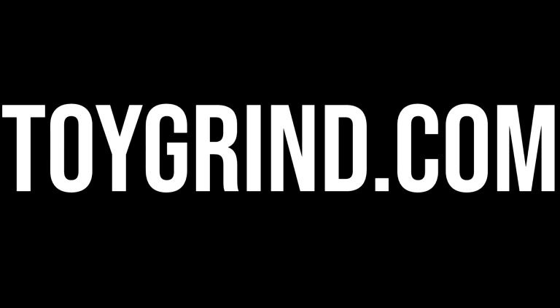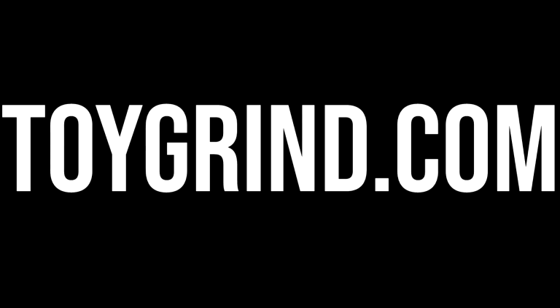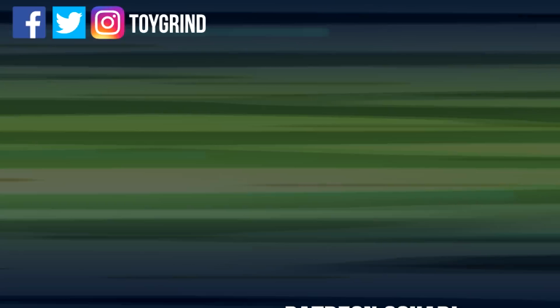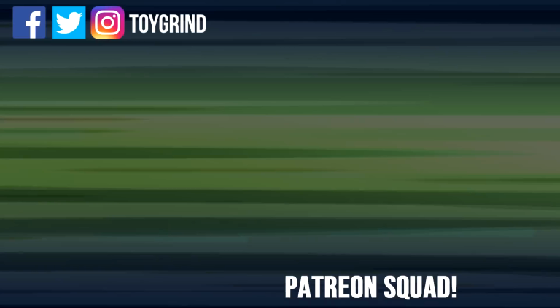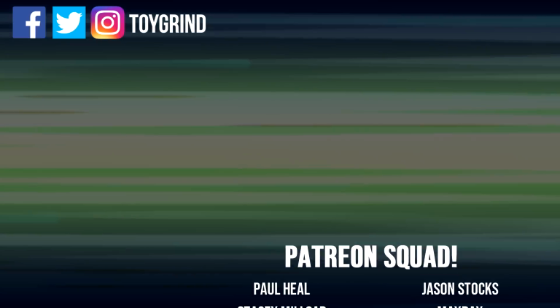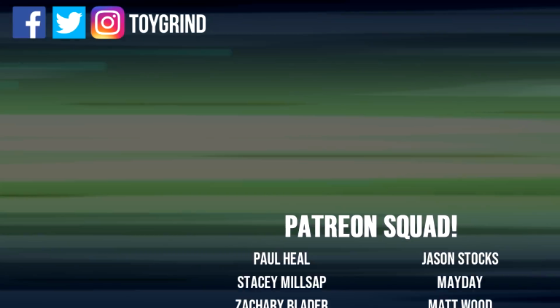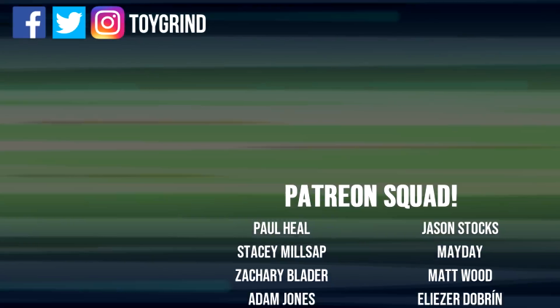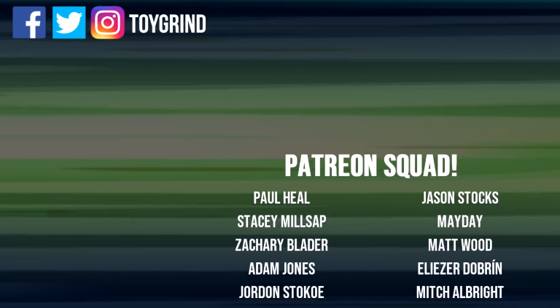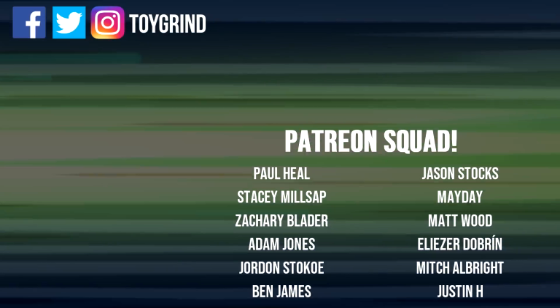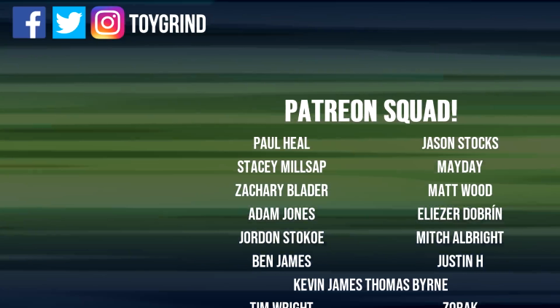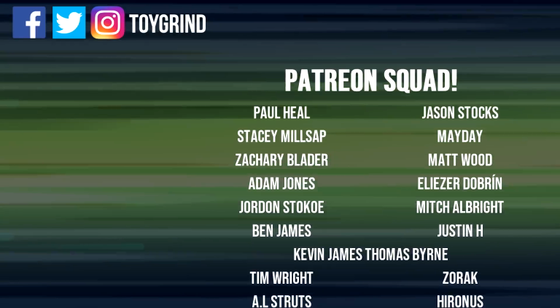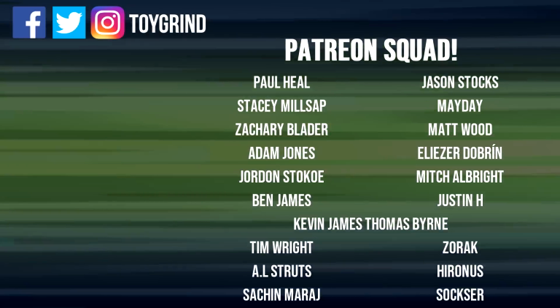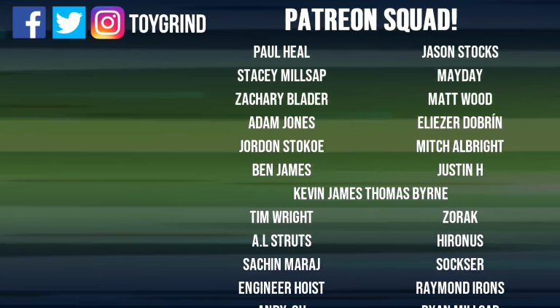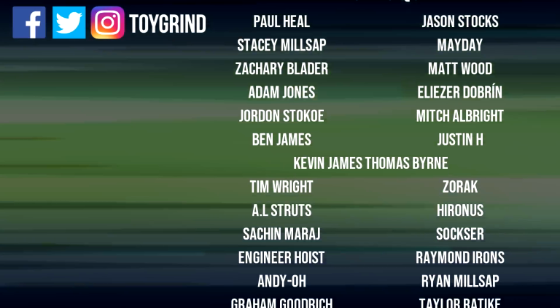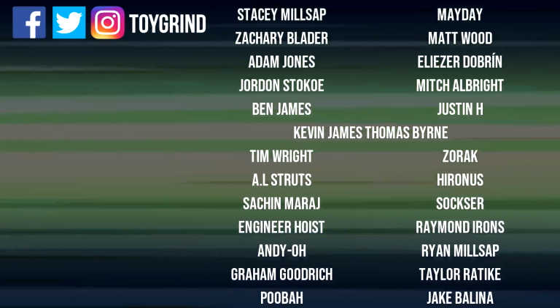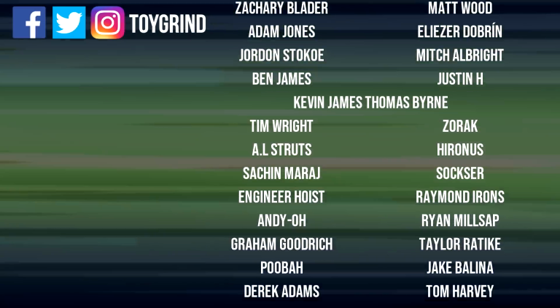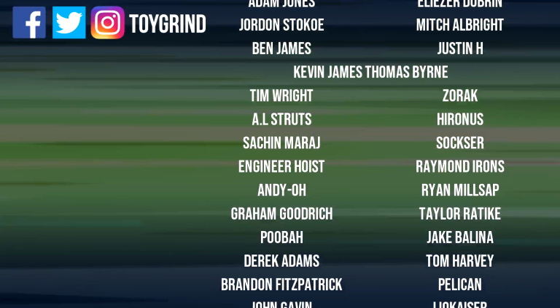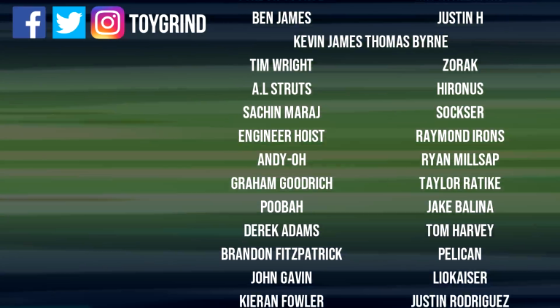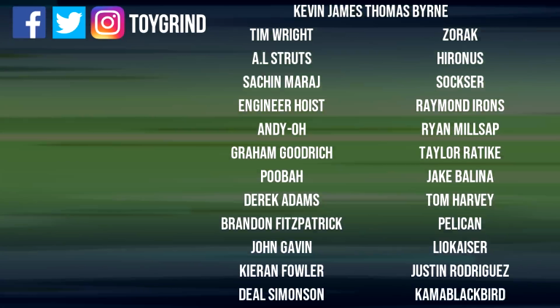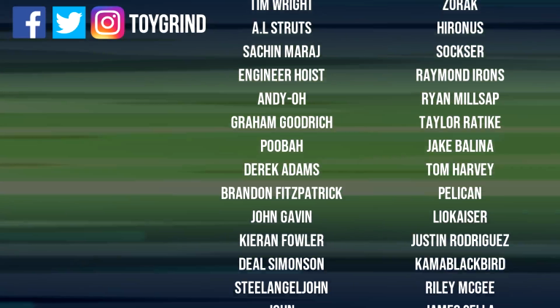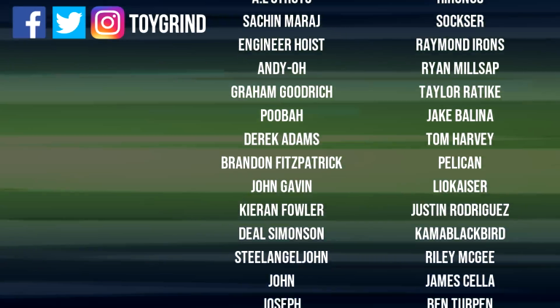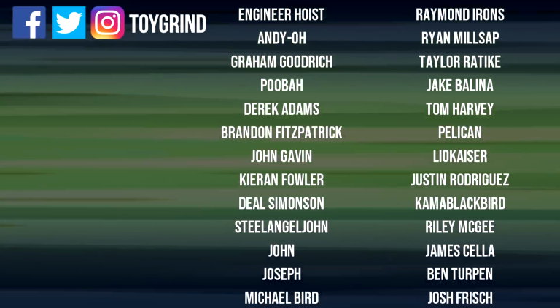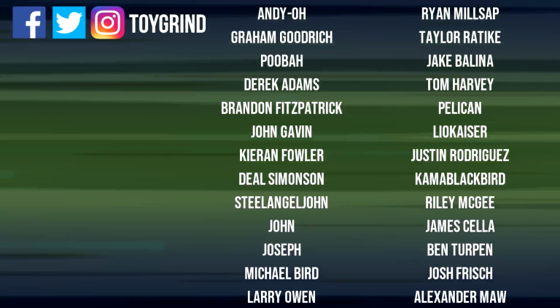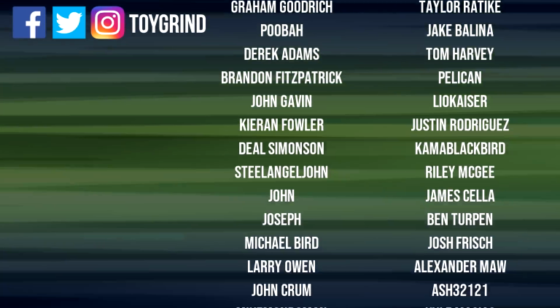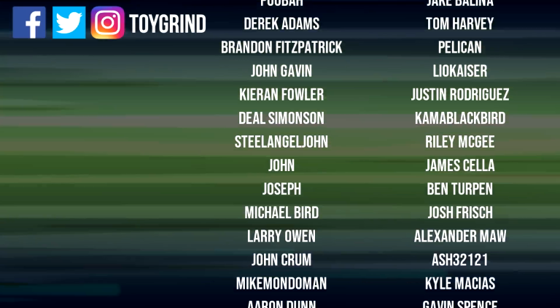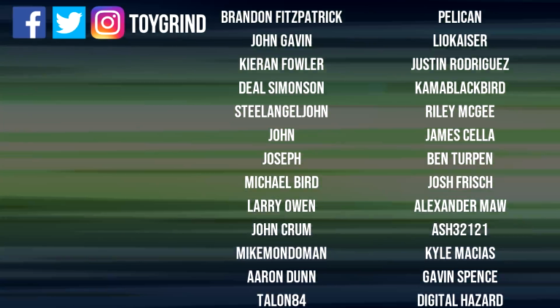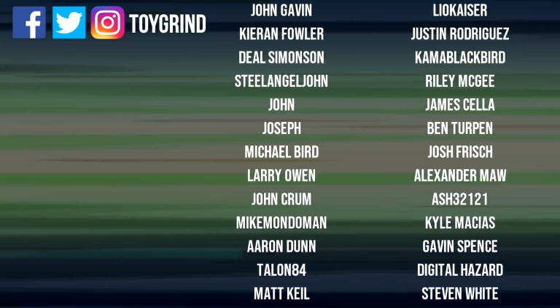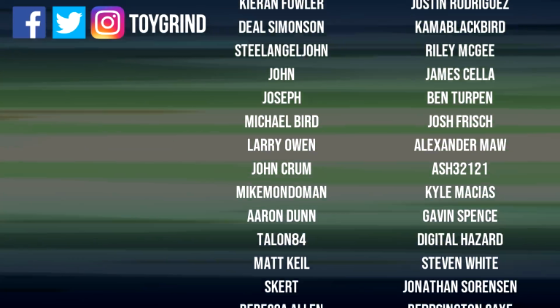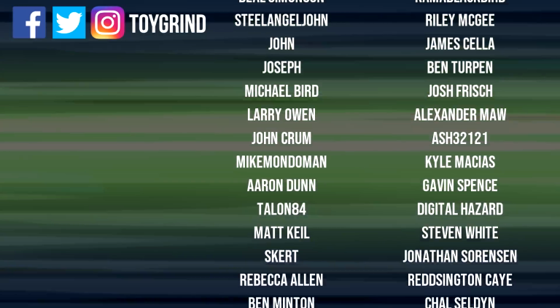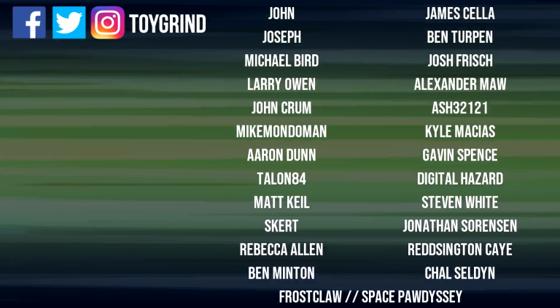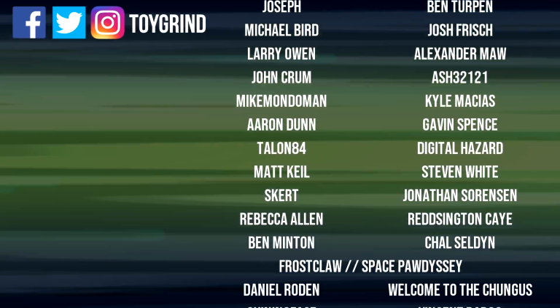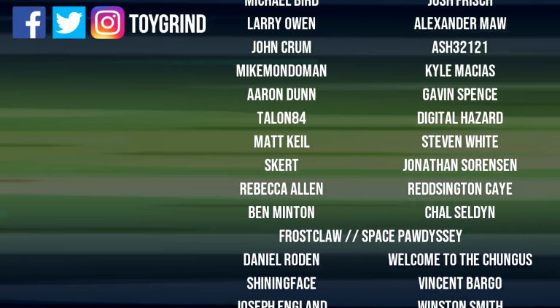Be sure to subscribe for more Thew's Awesome Transformers Reviews.